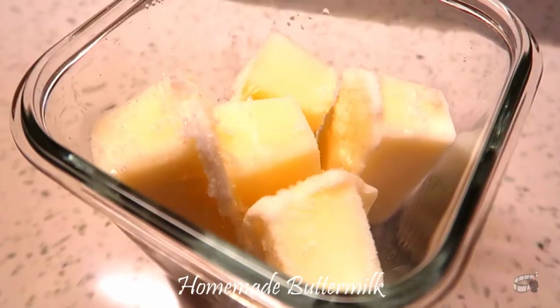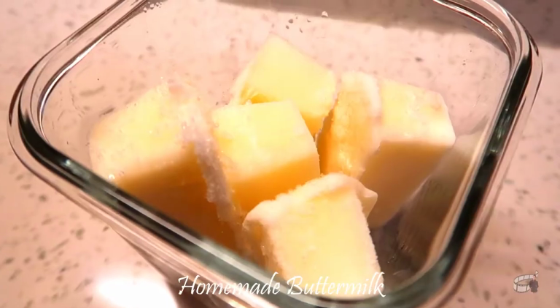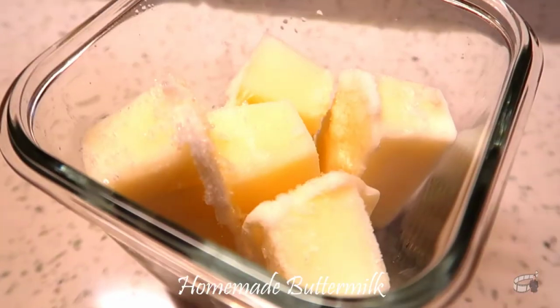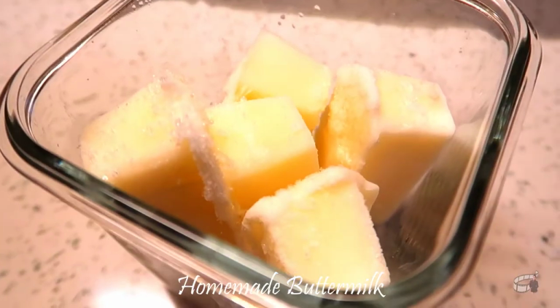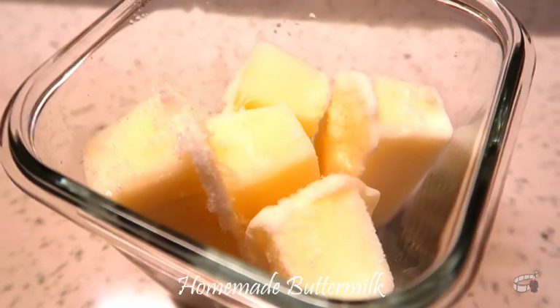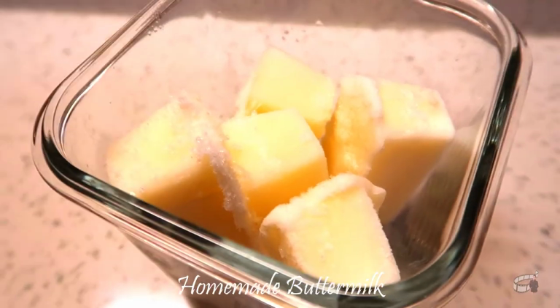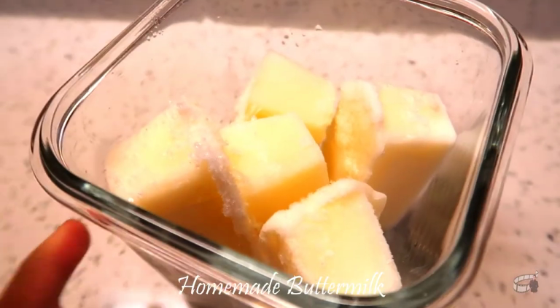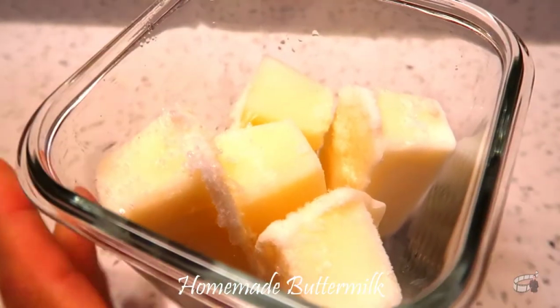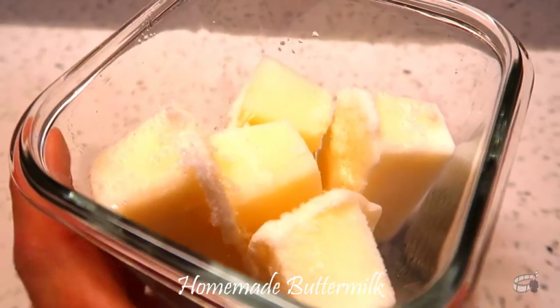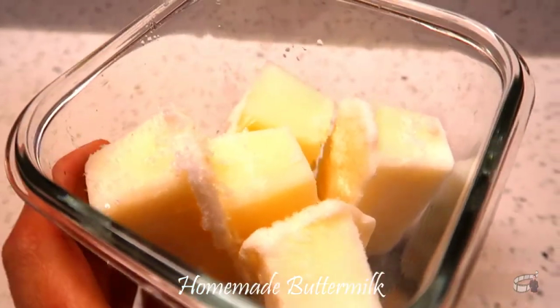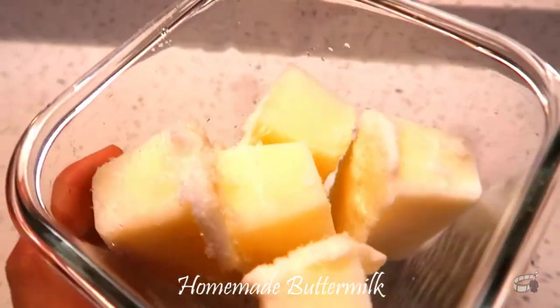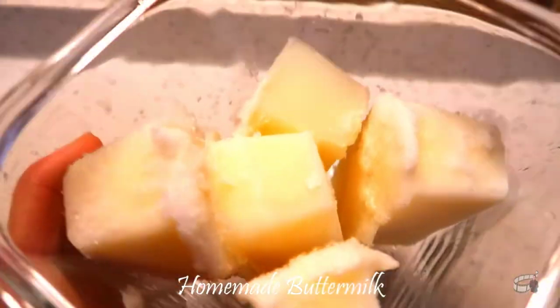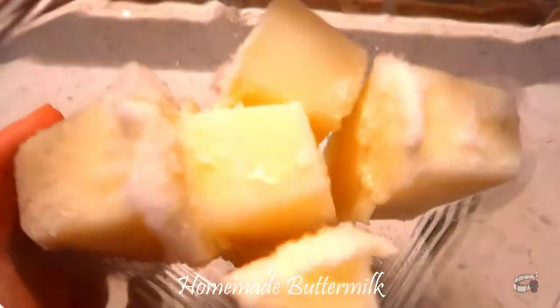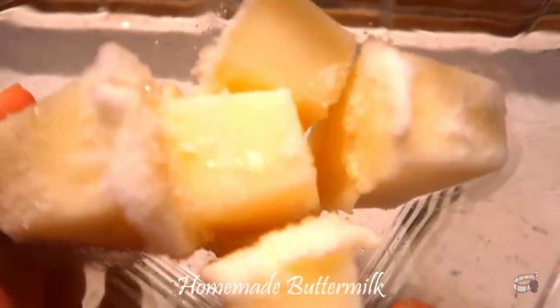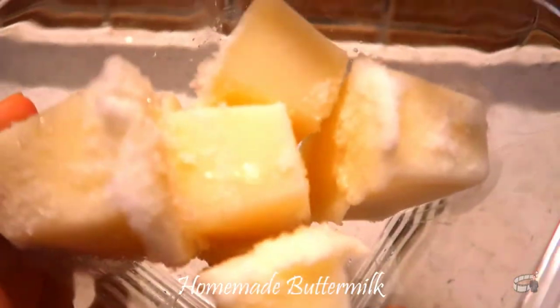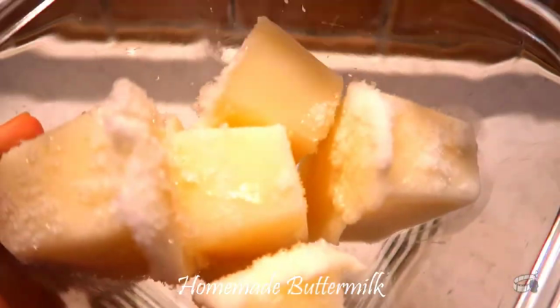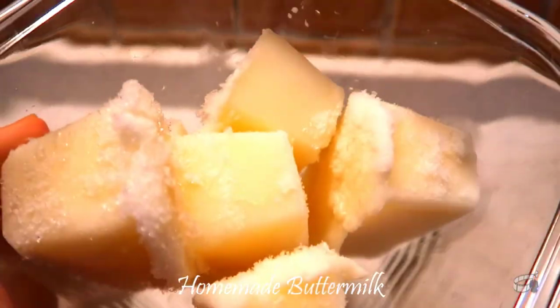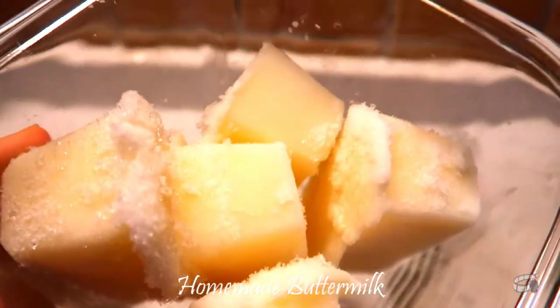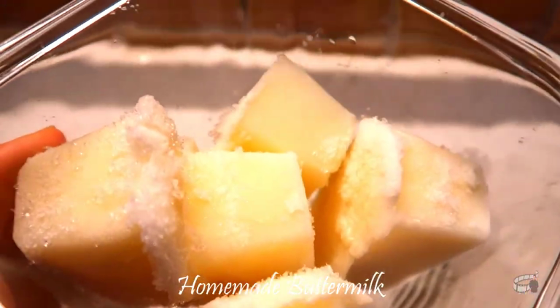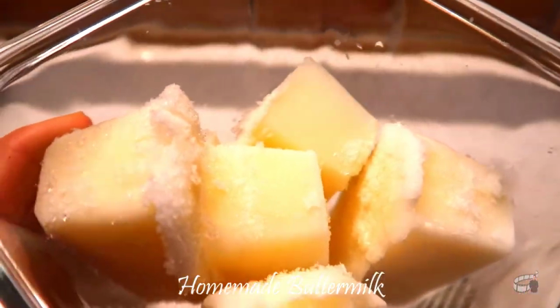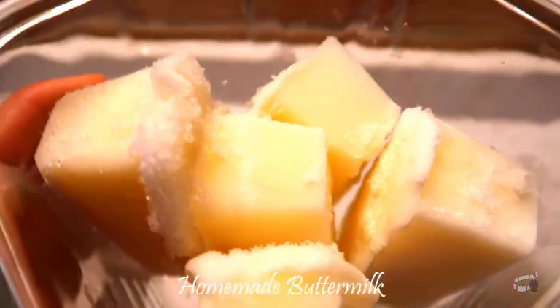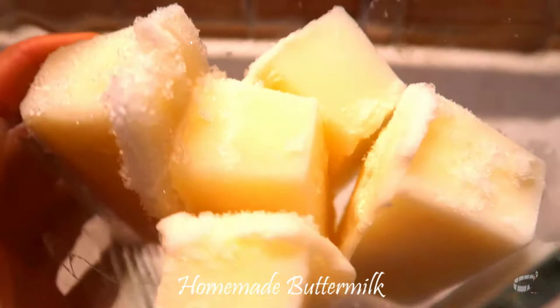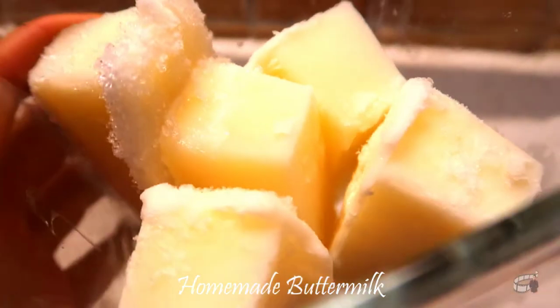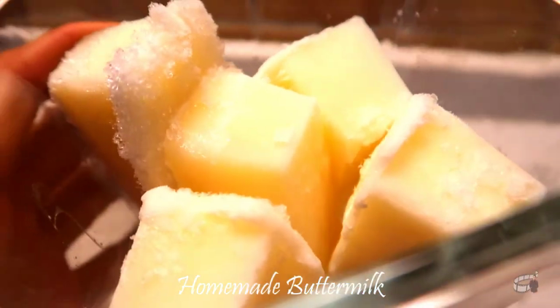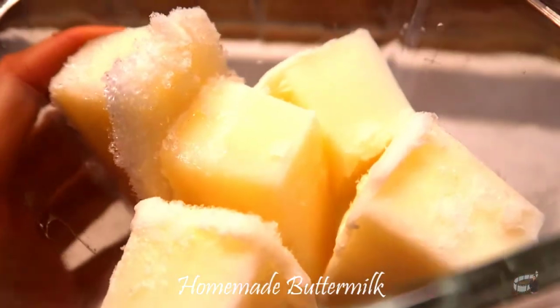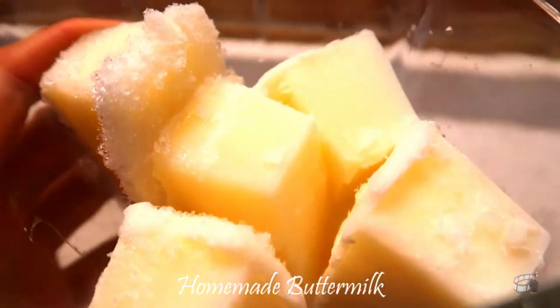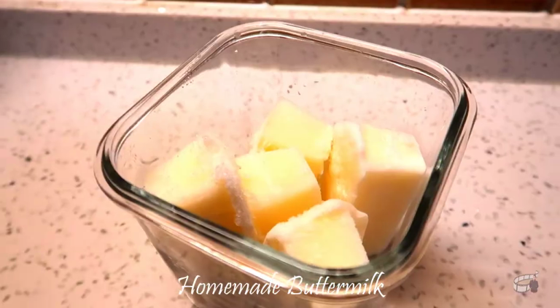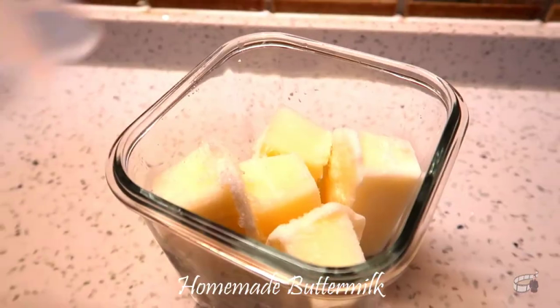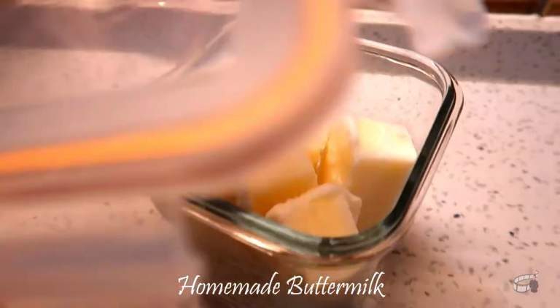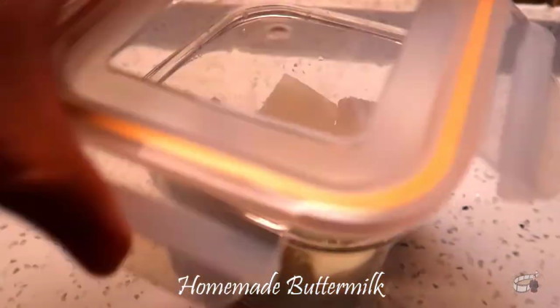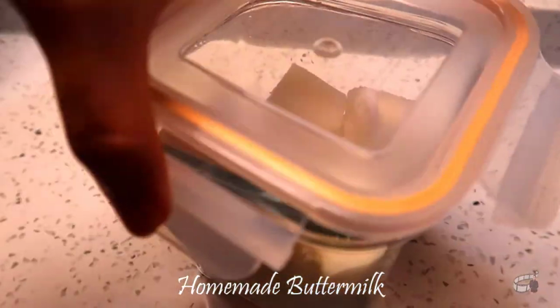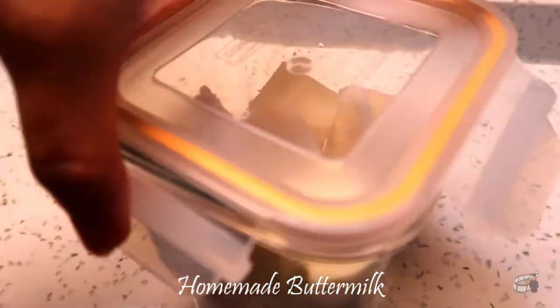To thaw, transfer the frozen buttermilk in an airtight container and leave it in the fridge overnight.